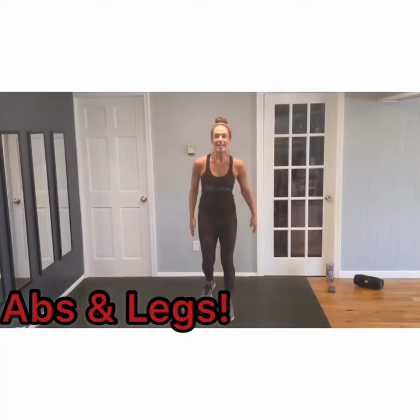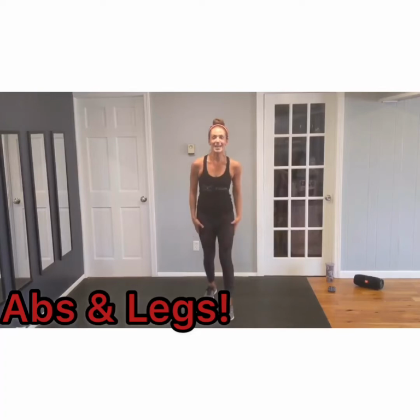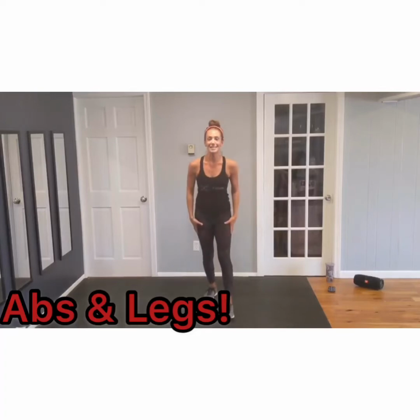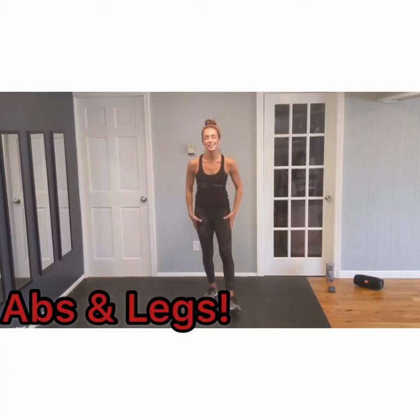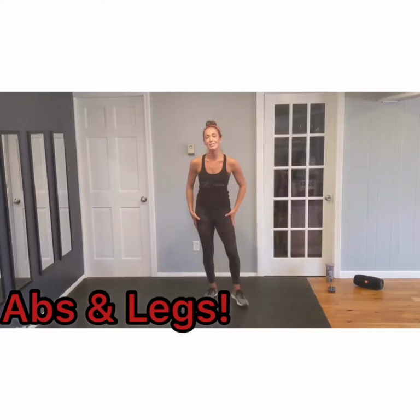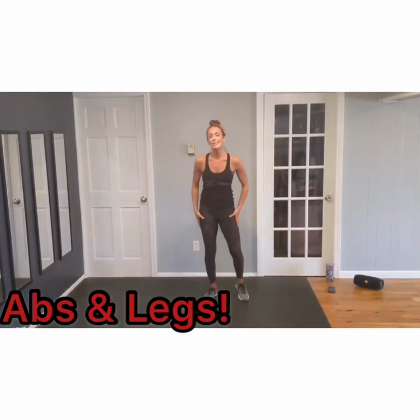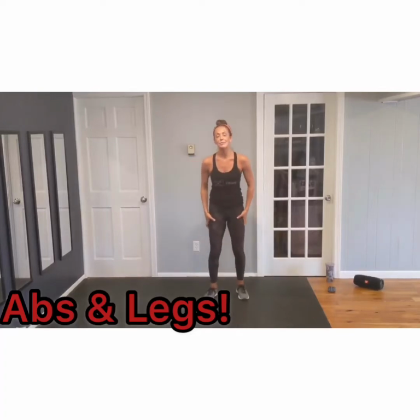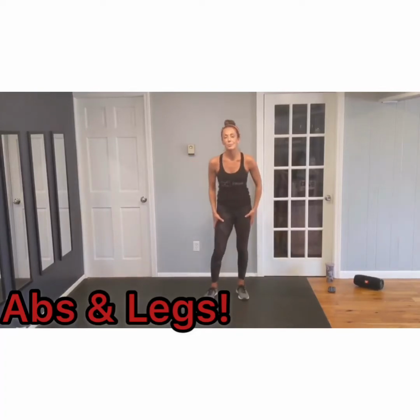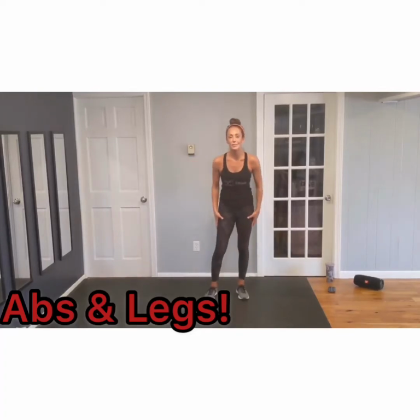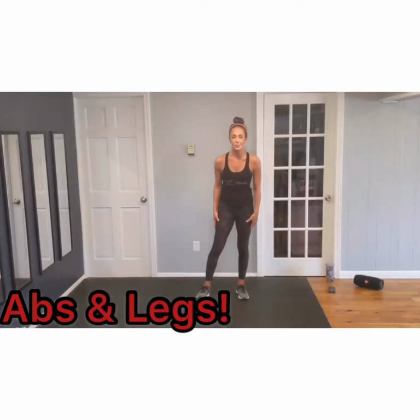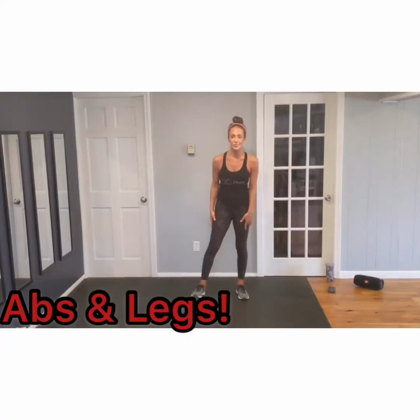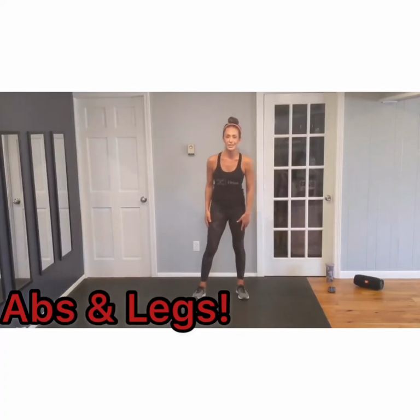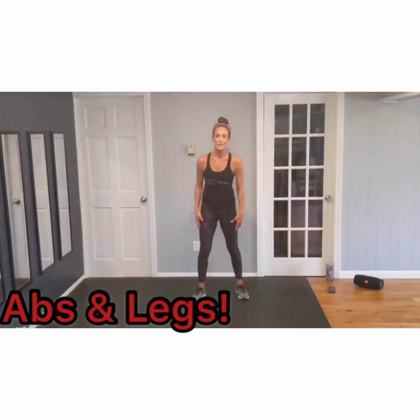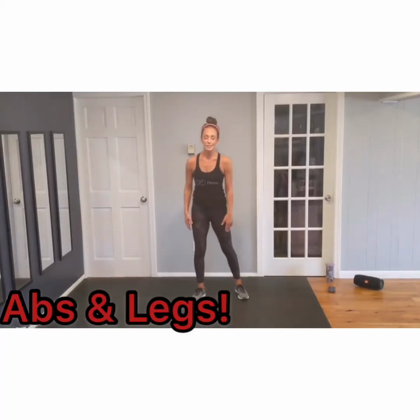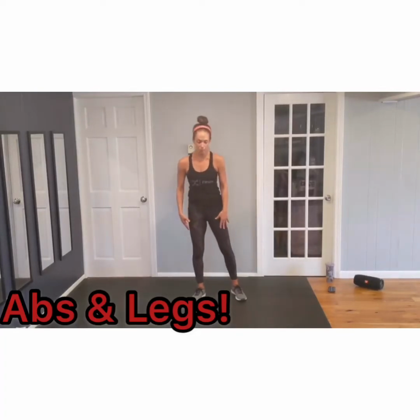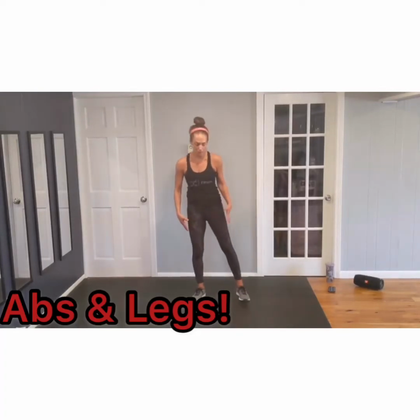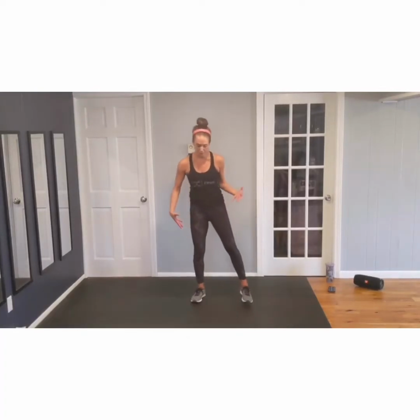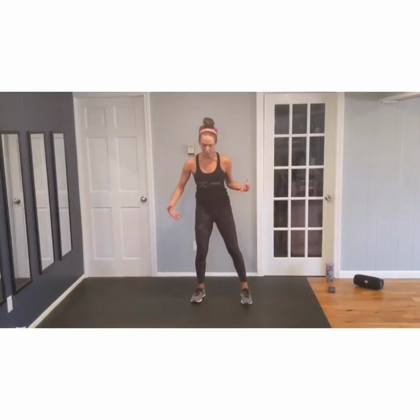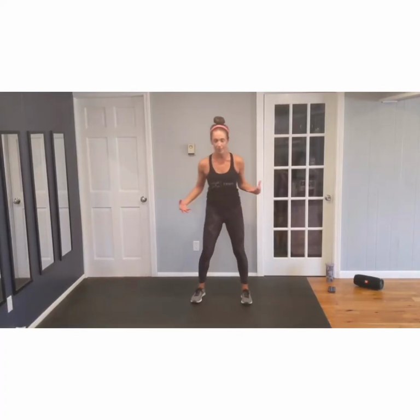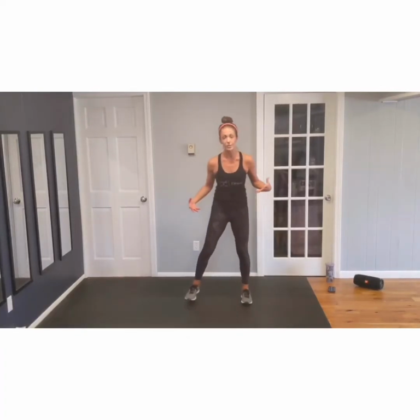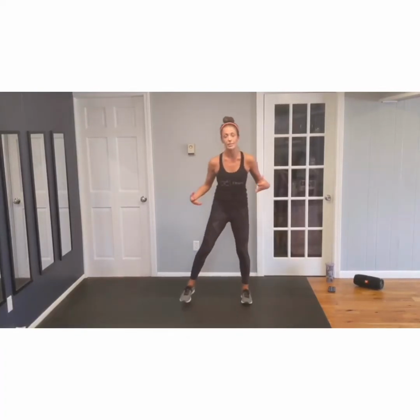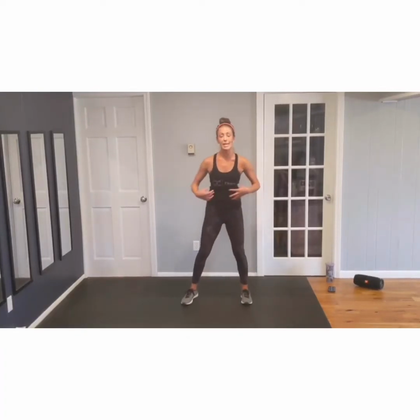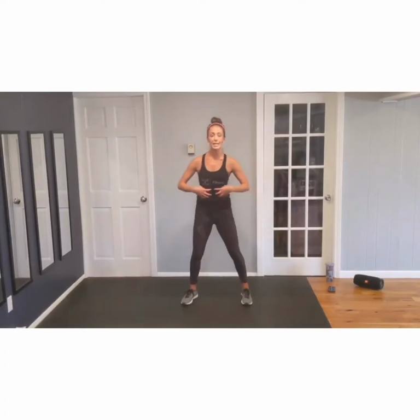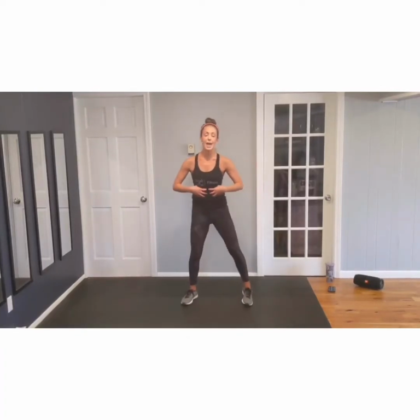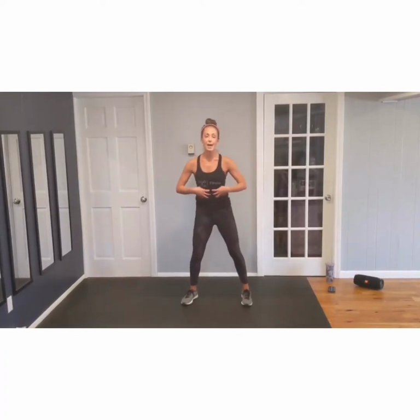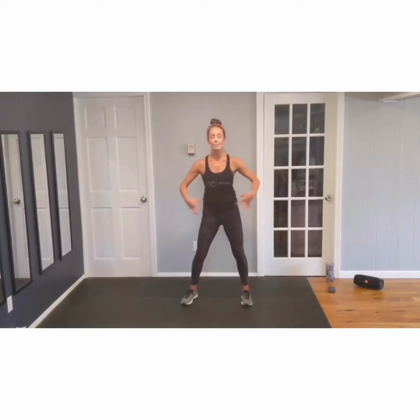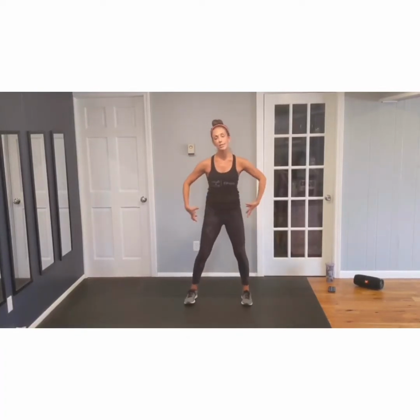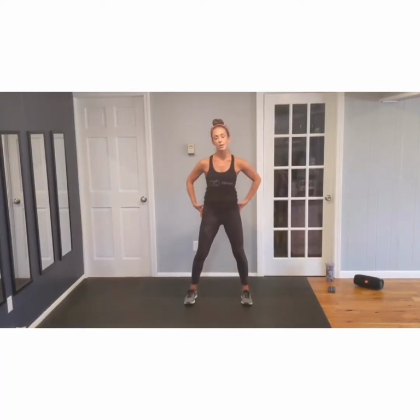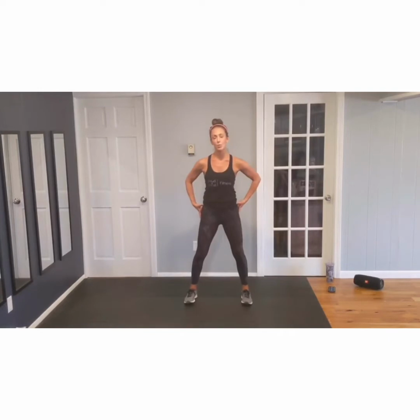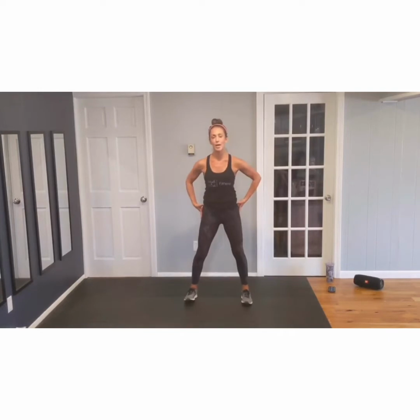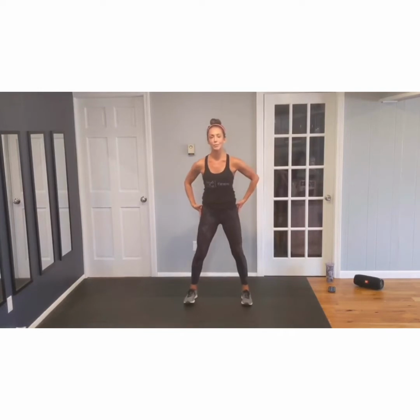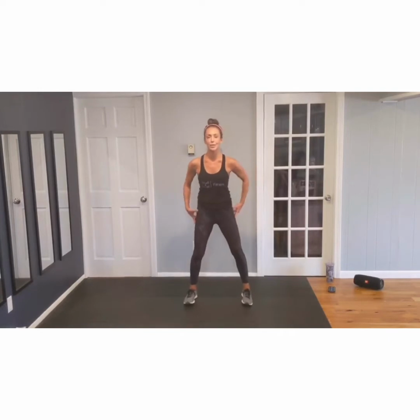Hey guys, it's Melissa for Privy Swiss Fitness. I'm going to walk you through a little standing ab and lower body workout.